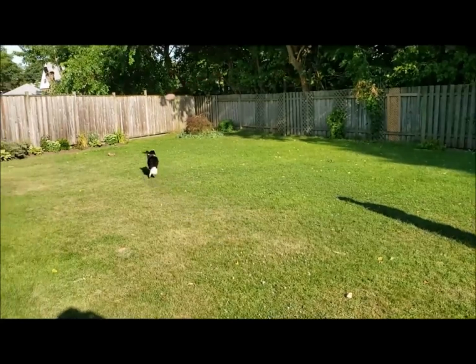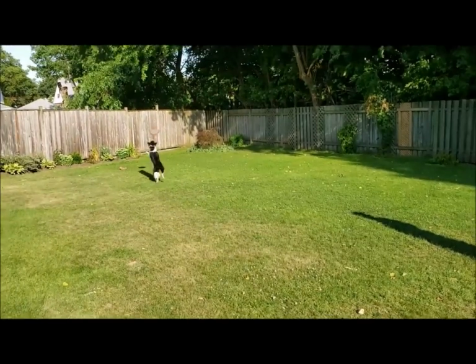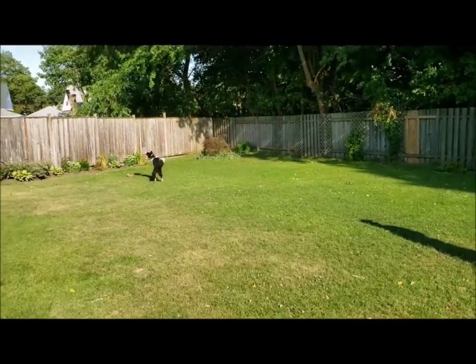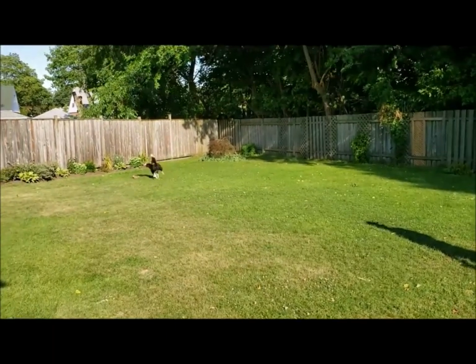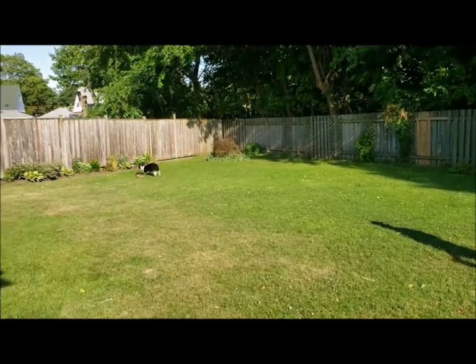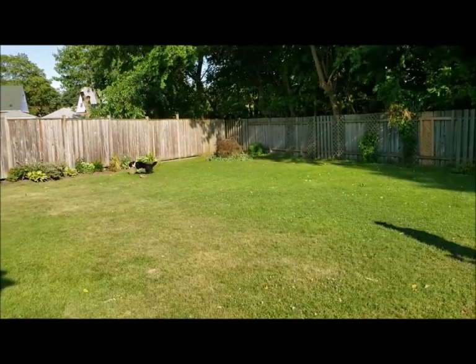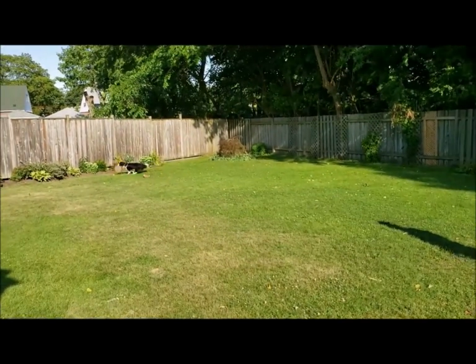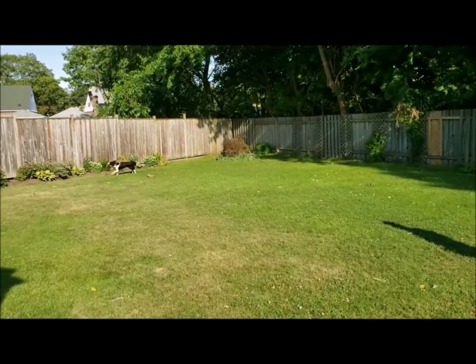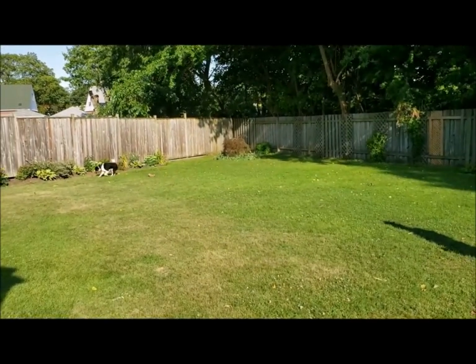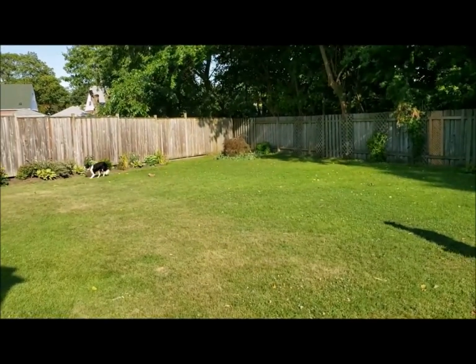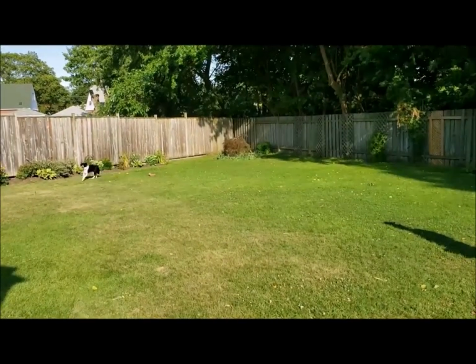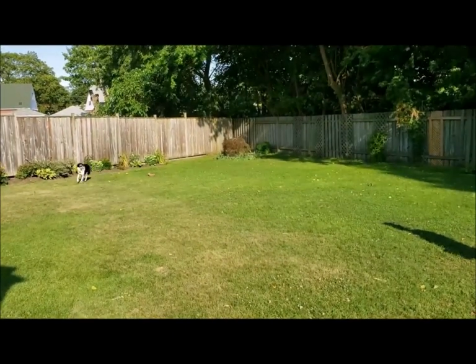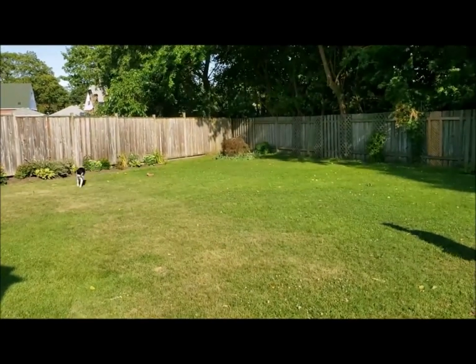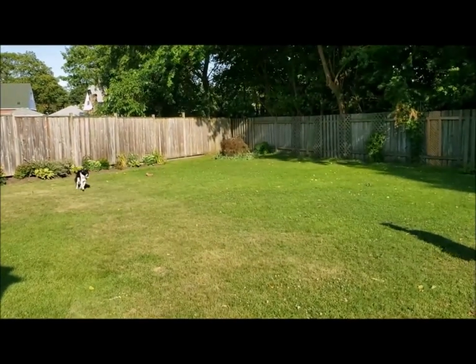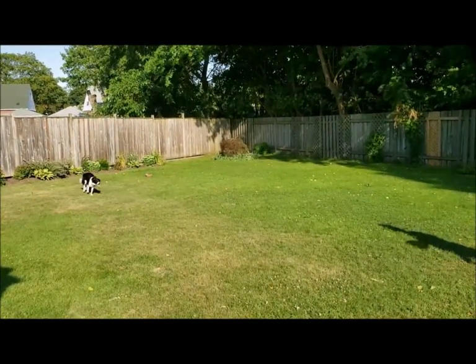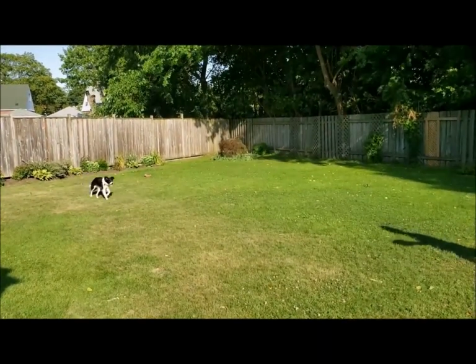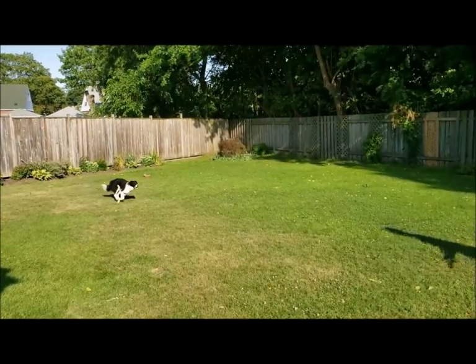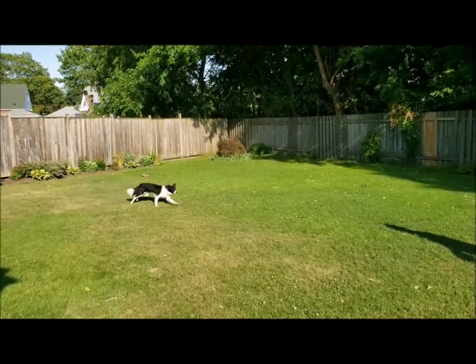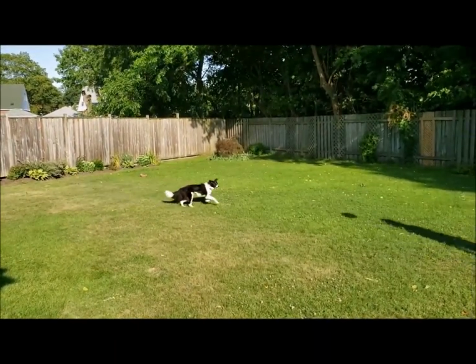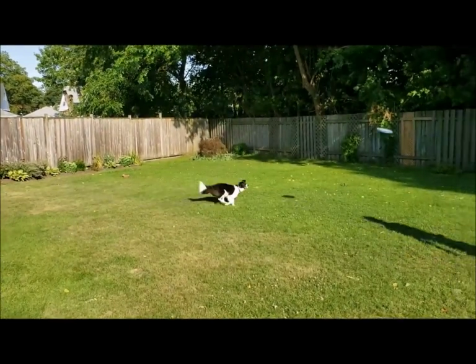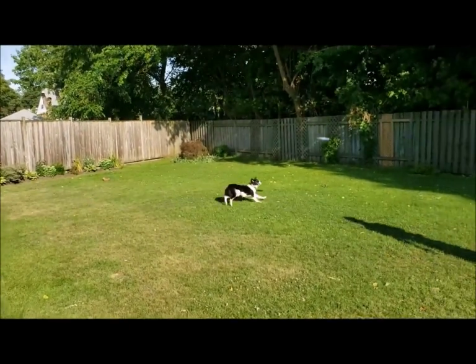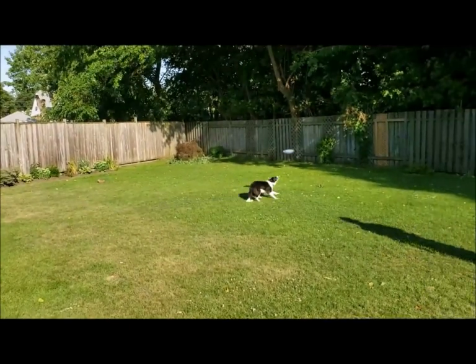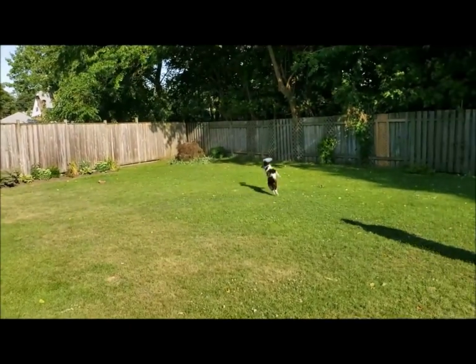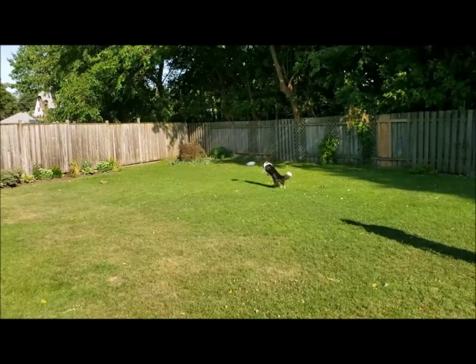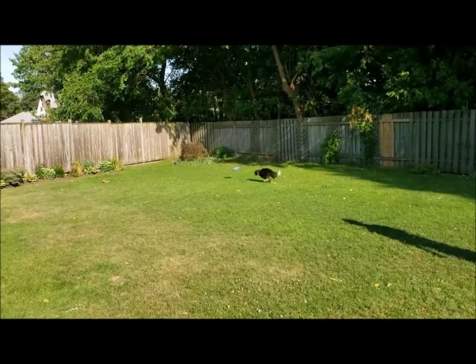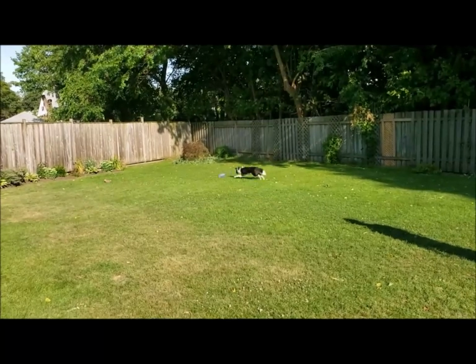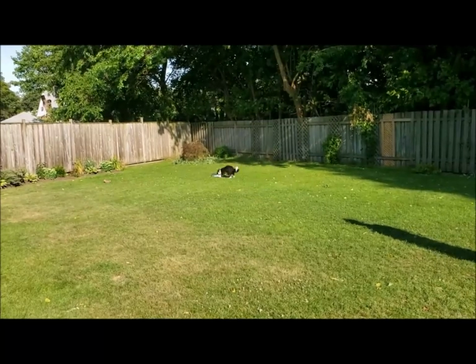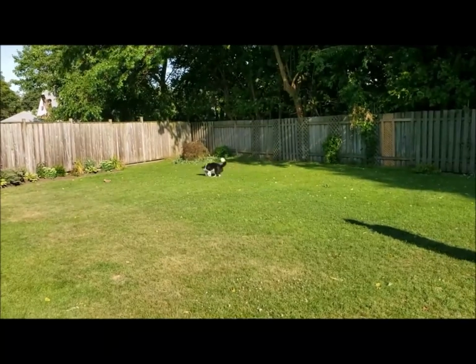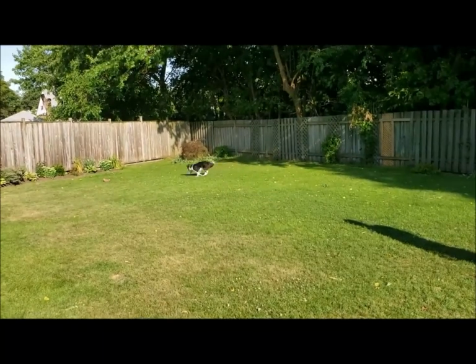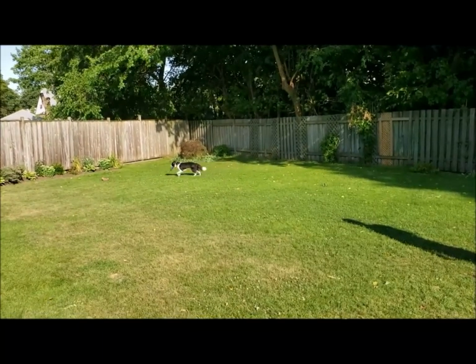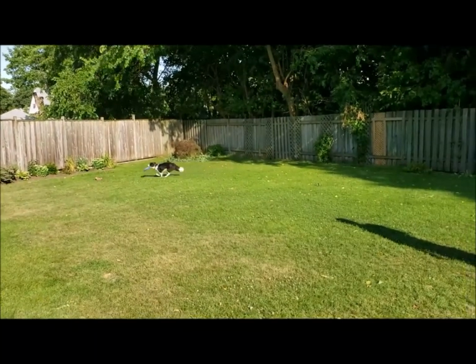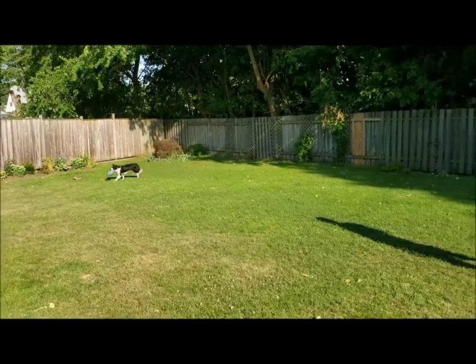Remember that it is a game and it needs to be fun, but at the same time you need to let your dog know what's expected of him.